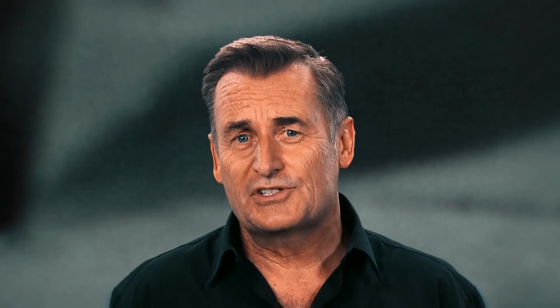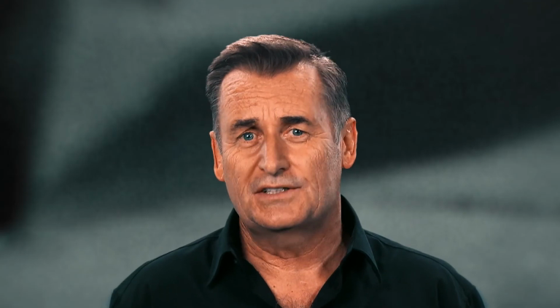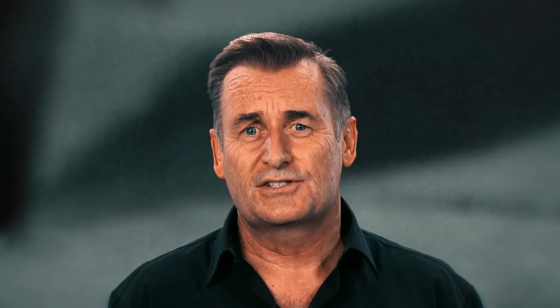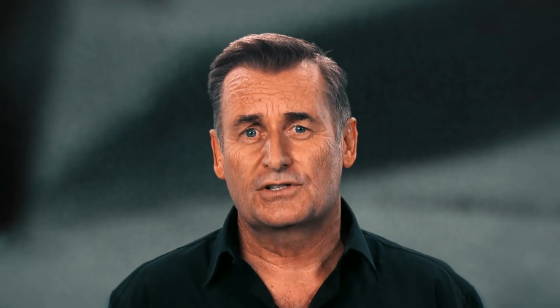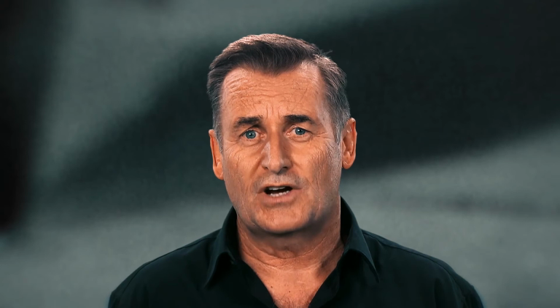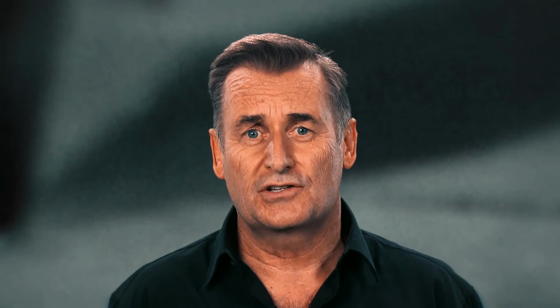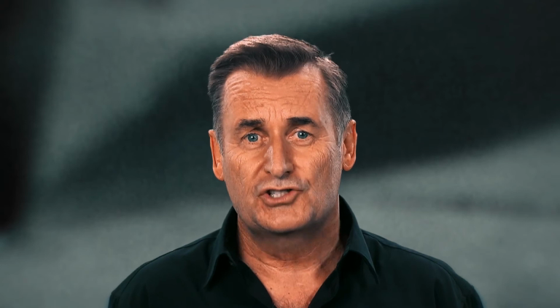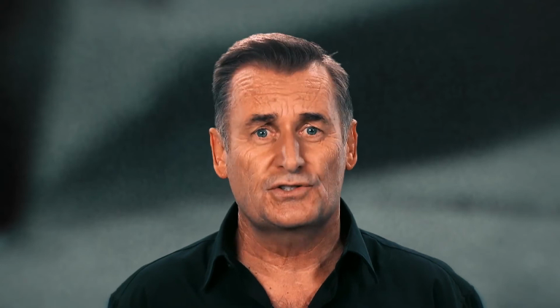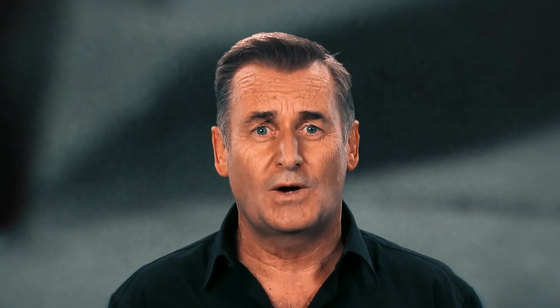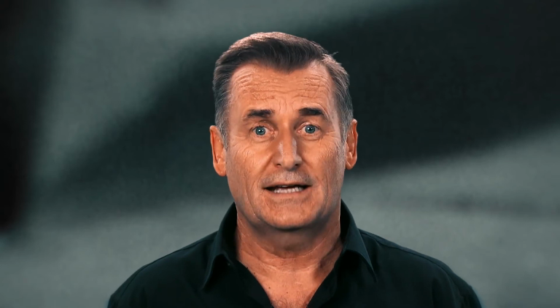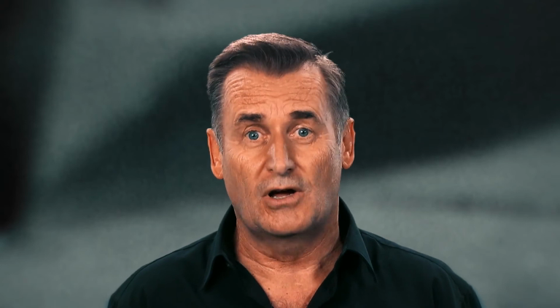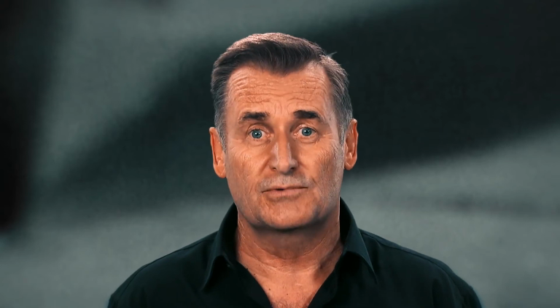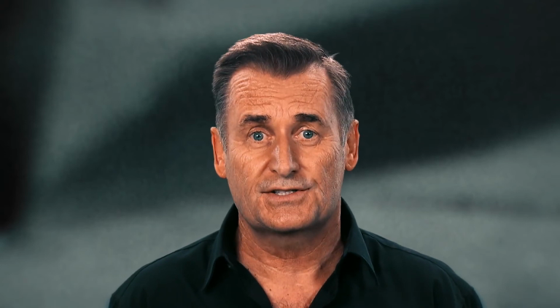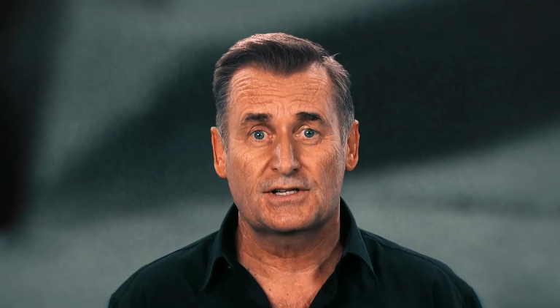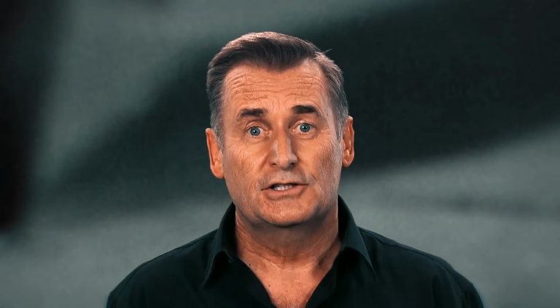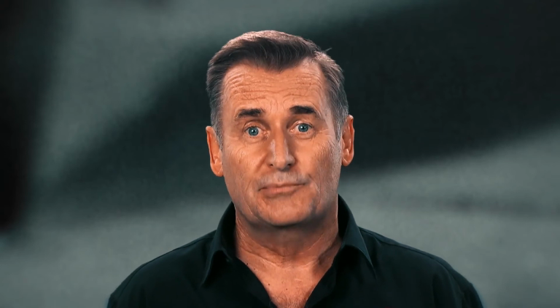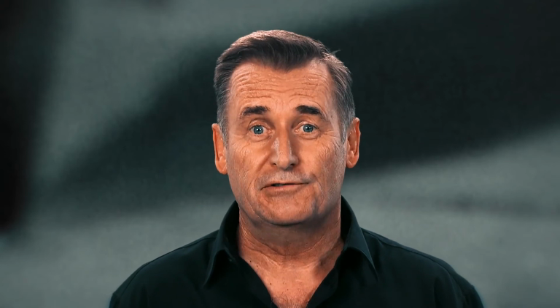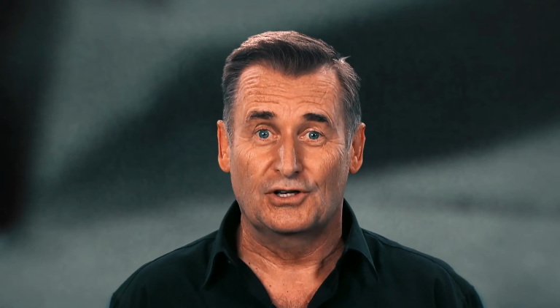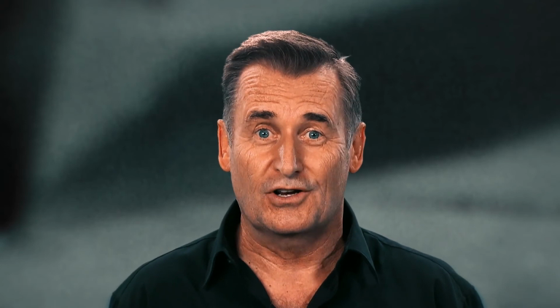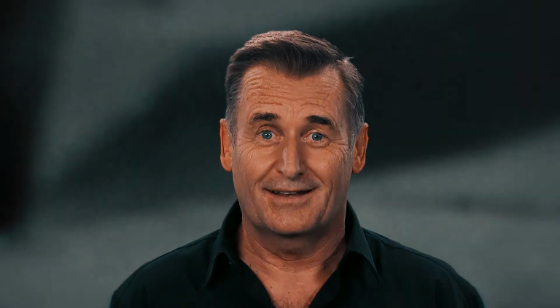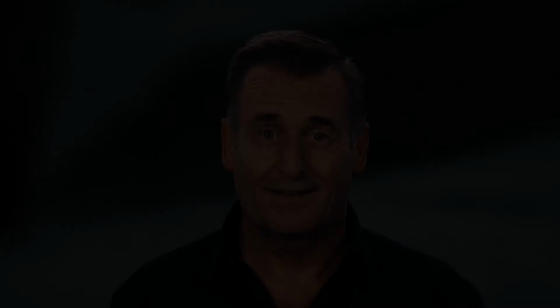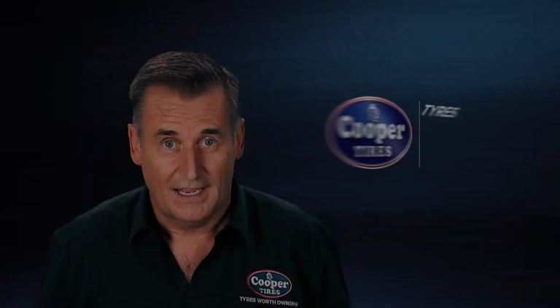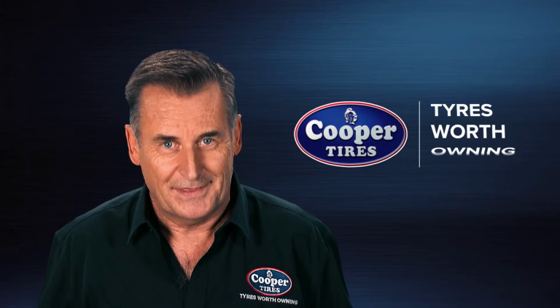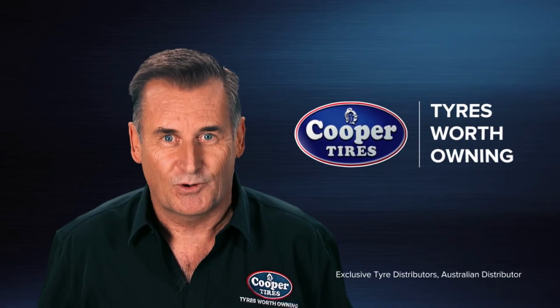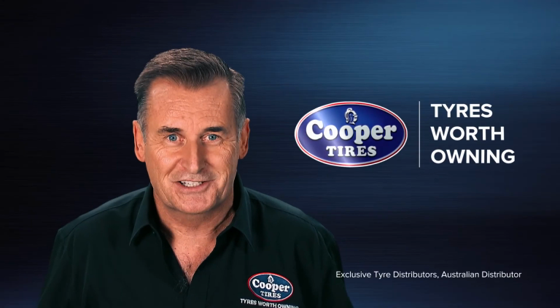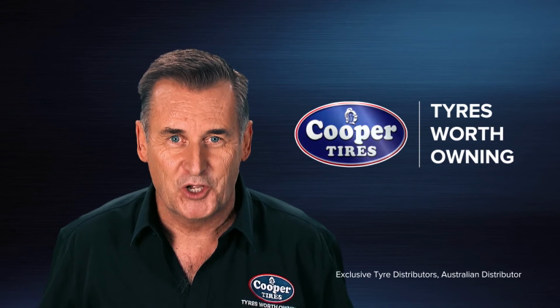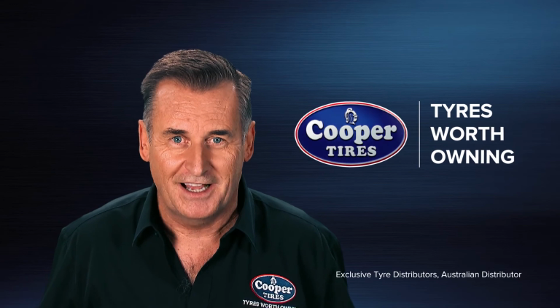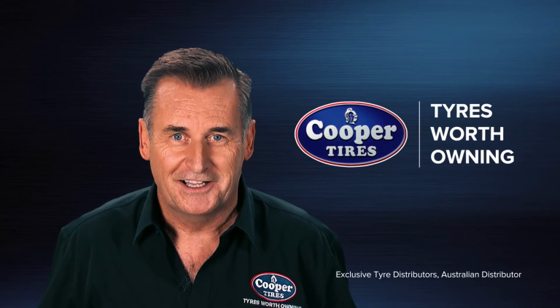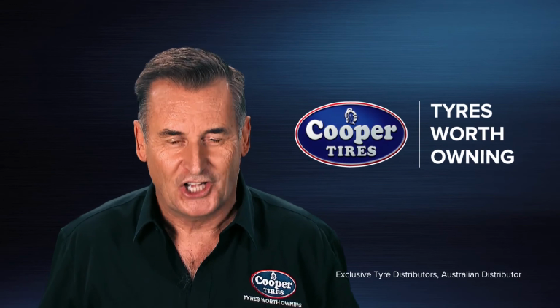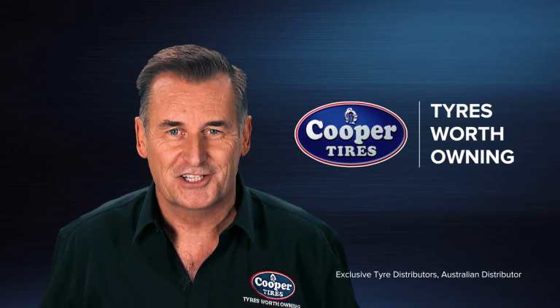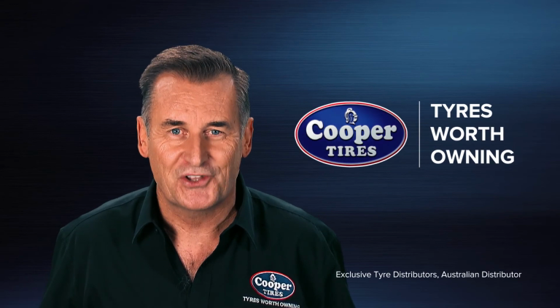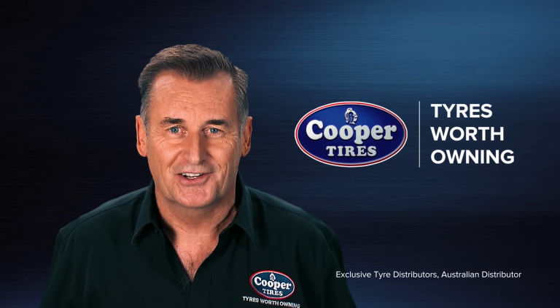Cooper's high tensile construction reduces weight and rolling resistance to improve fuel economy. And that's what makes Cooper tyres worth owning.